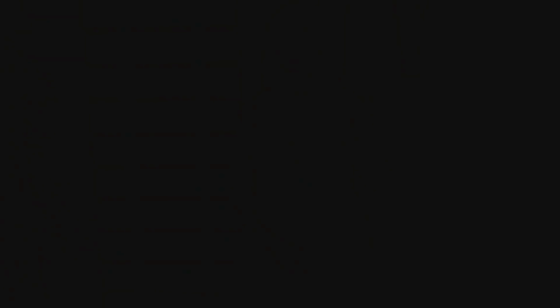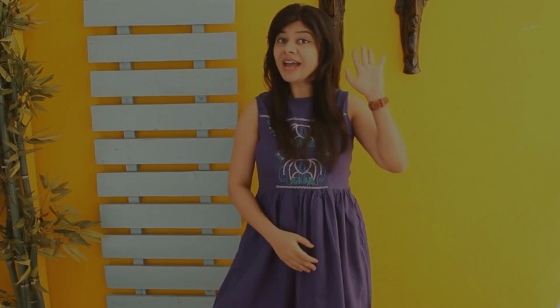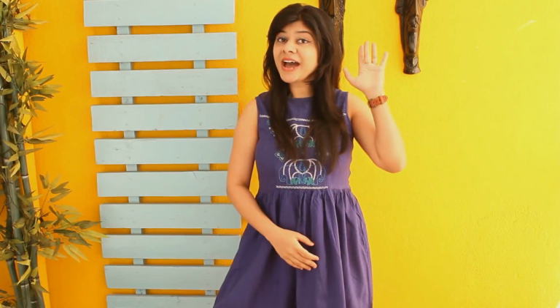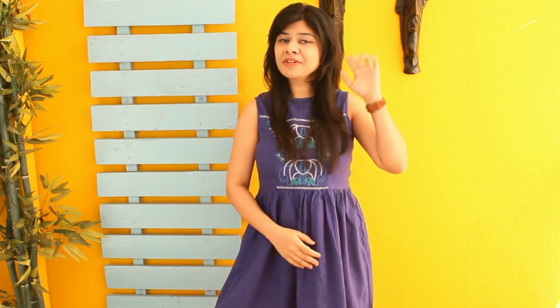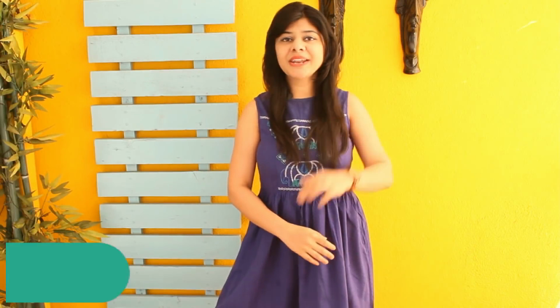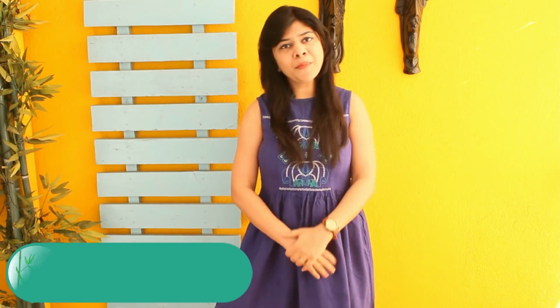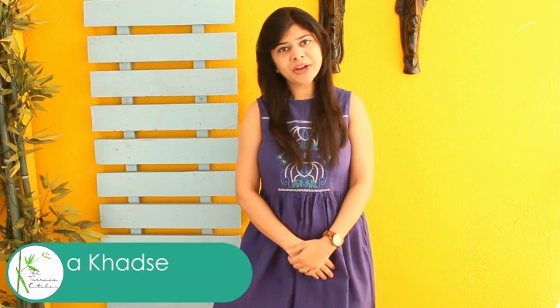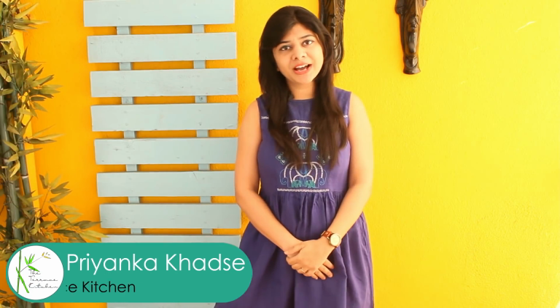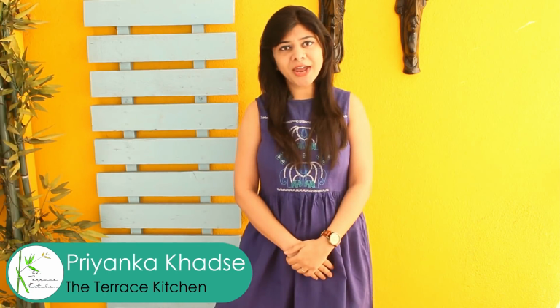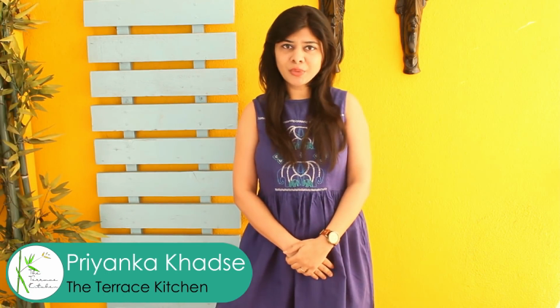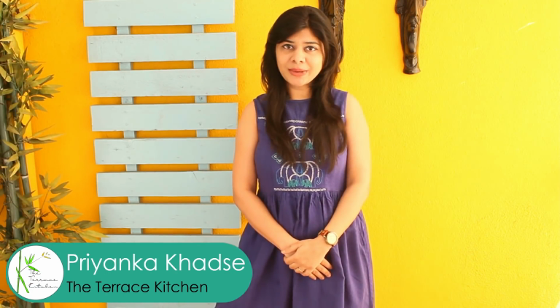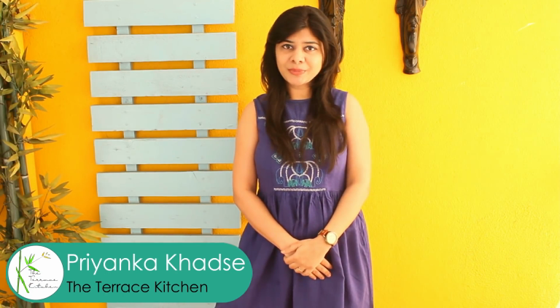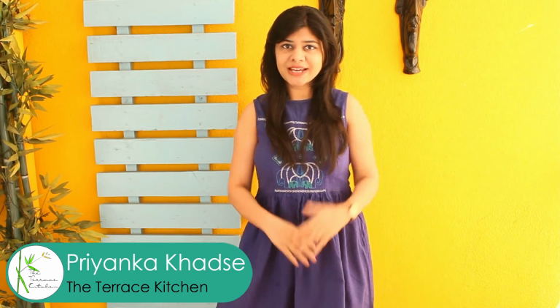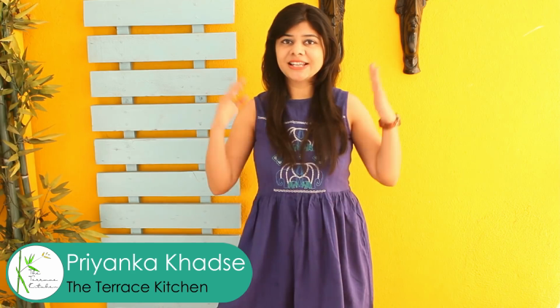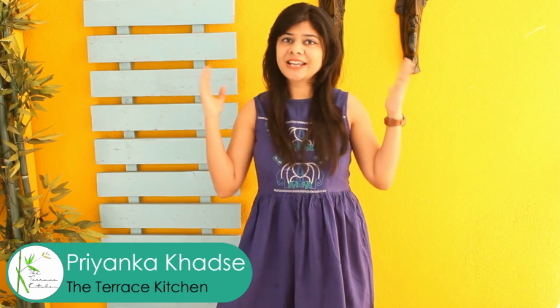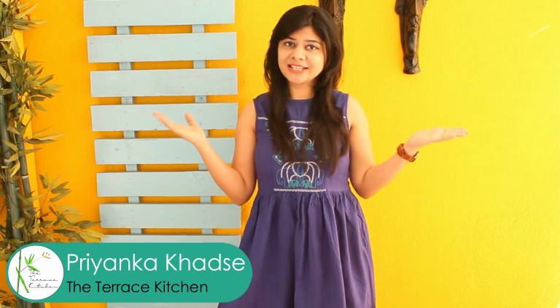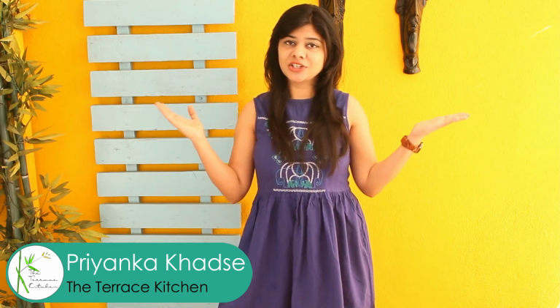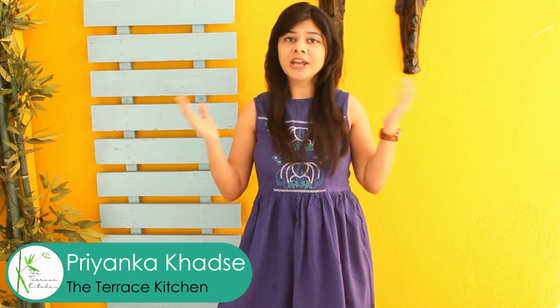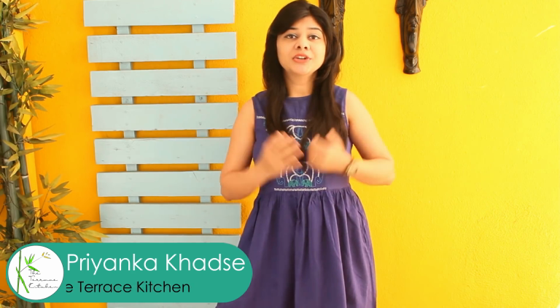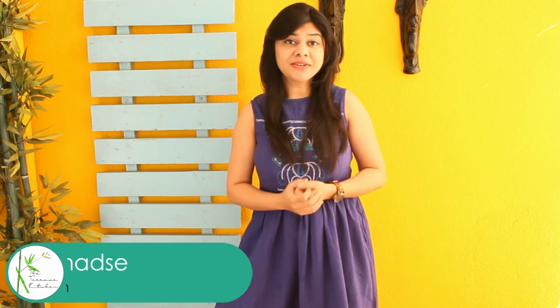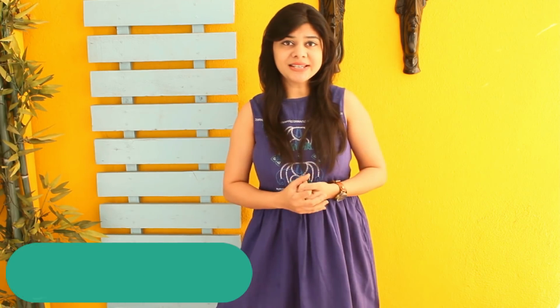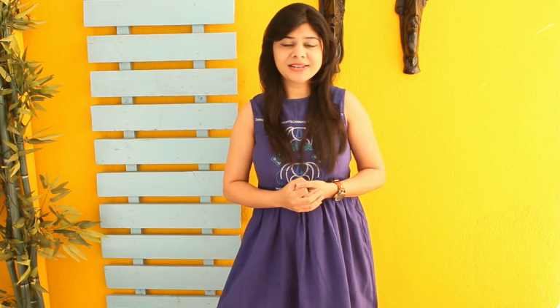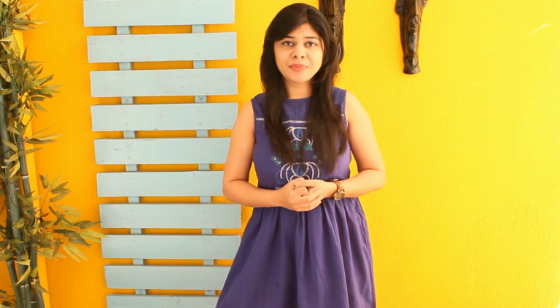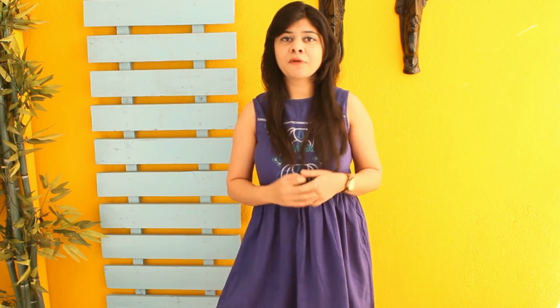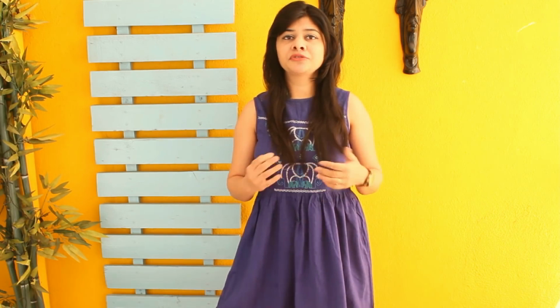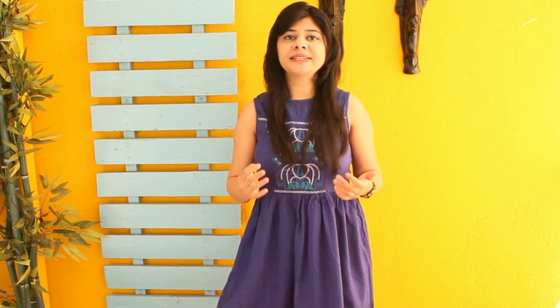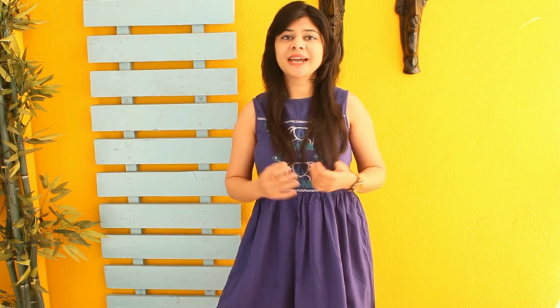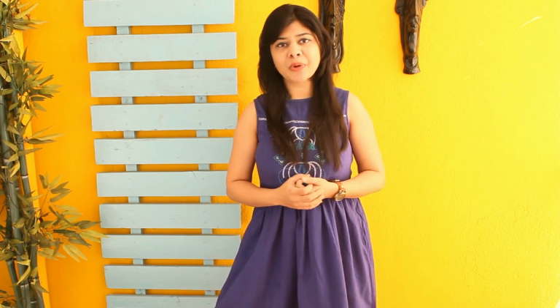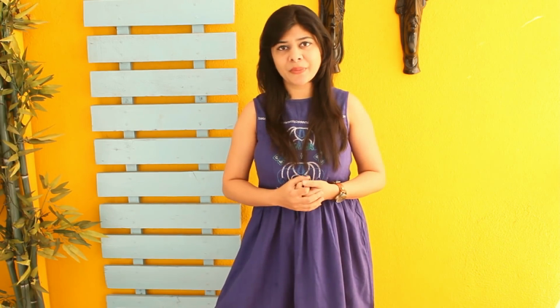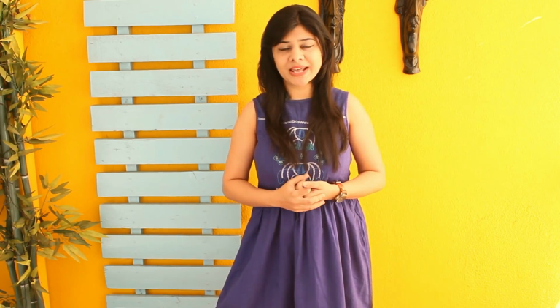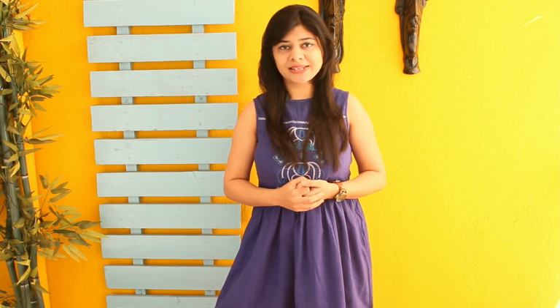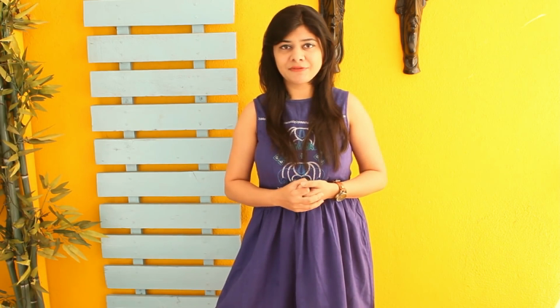Hi everyone, I'm Priyanka and you're welcome to my channel Netterrace Kitchen. Today we'll see the recipe of Street Style Bombay Masala Sandwich.